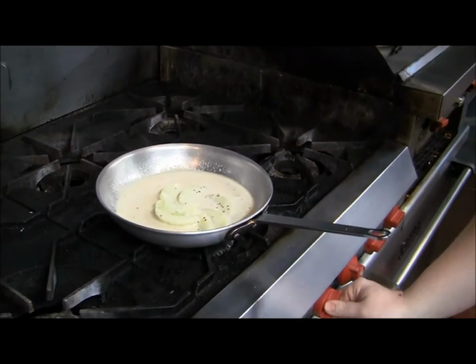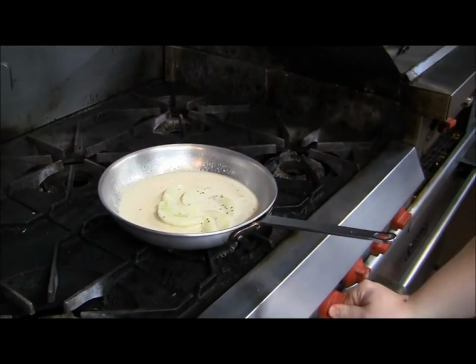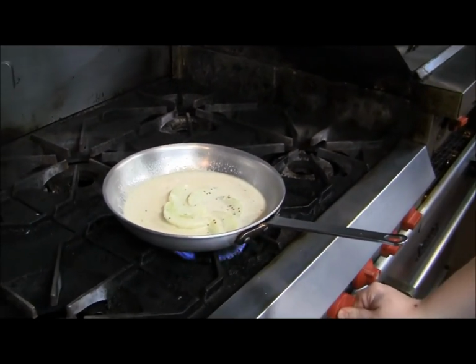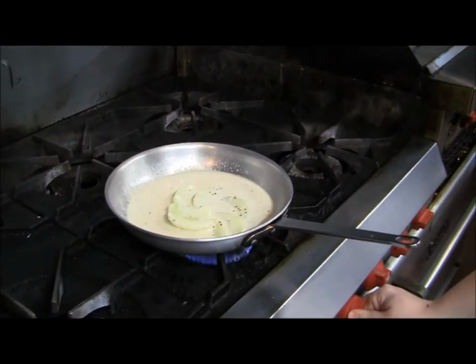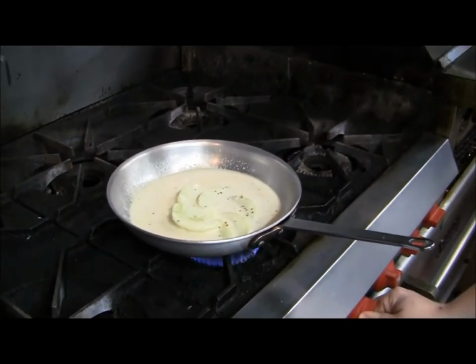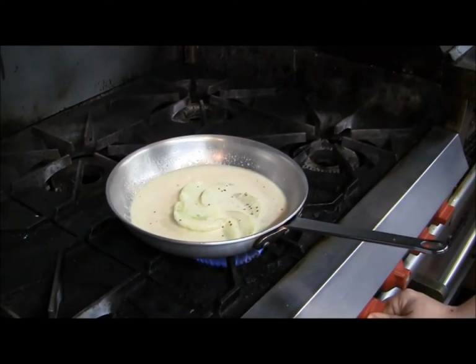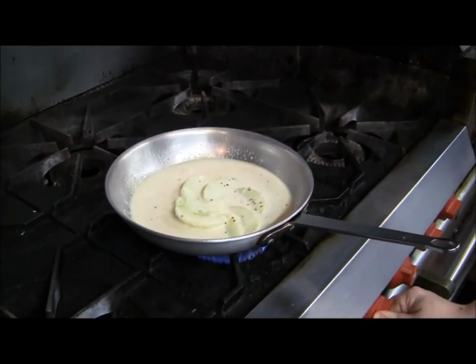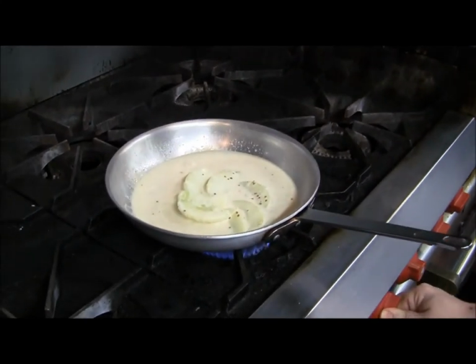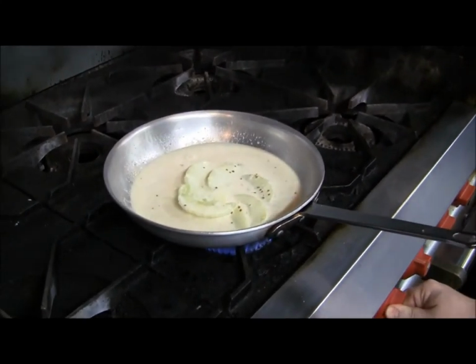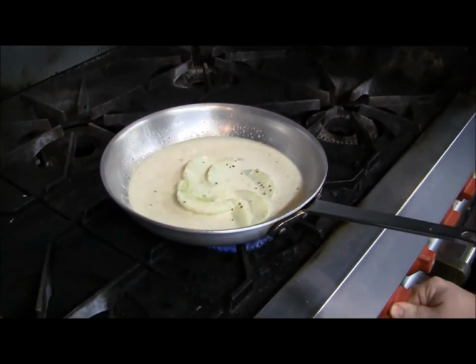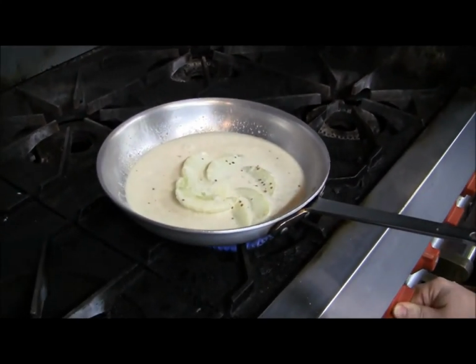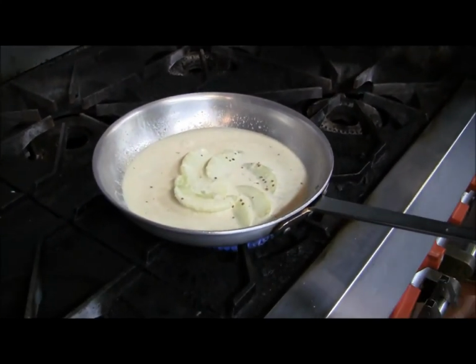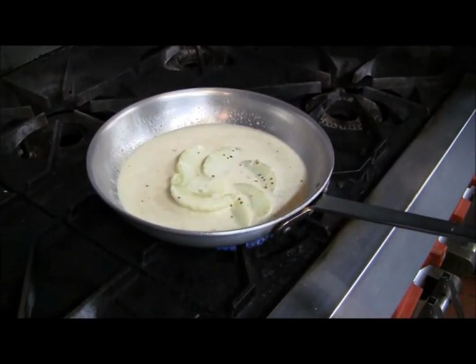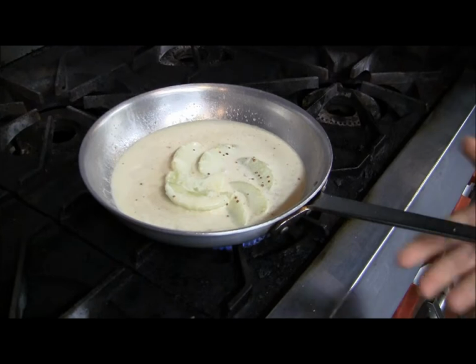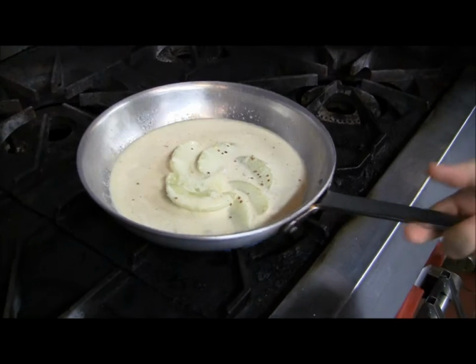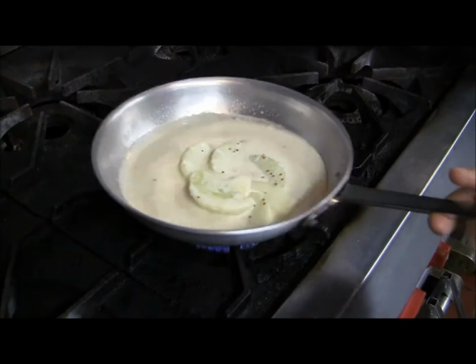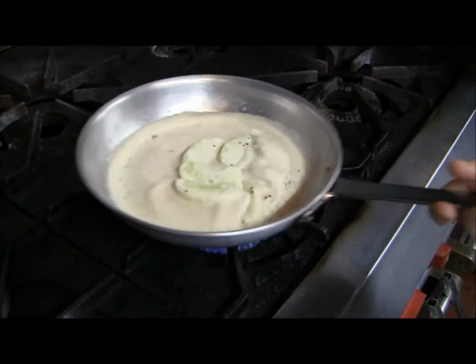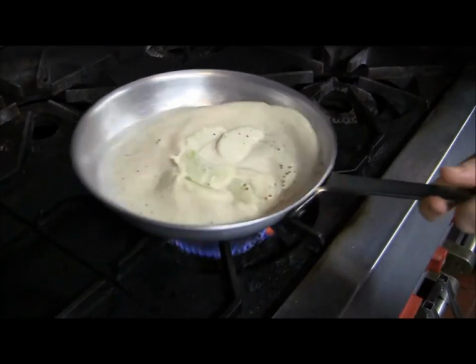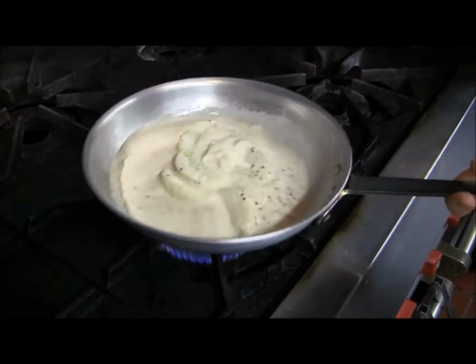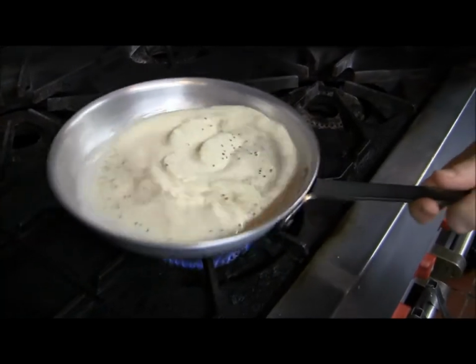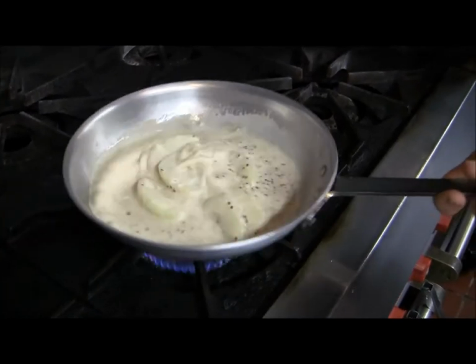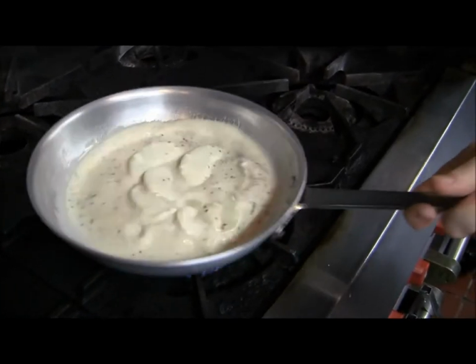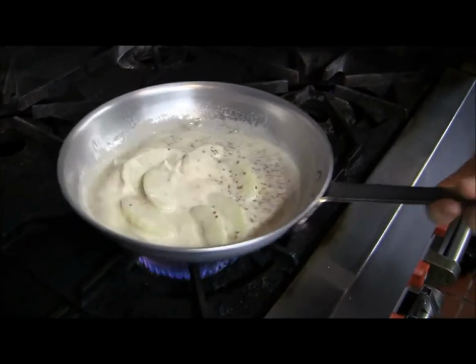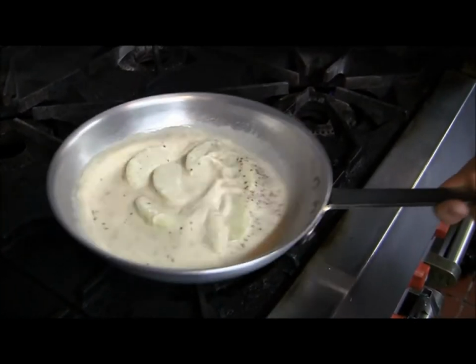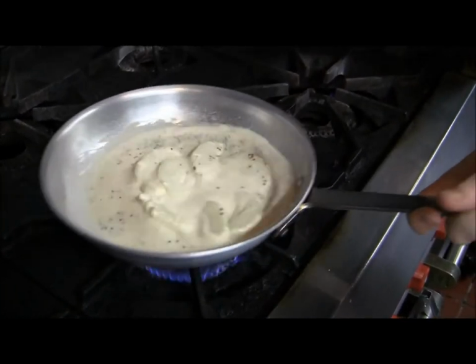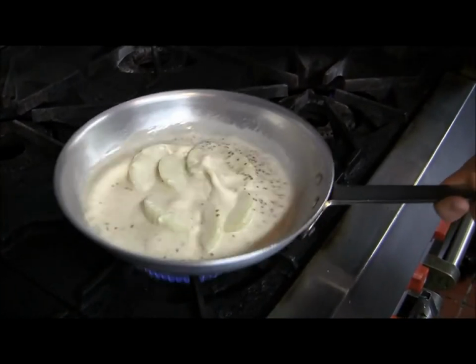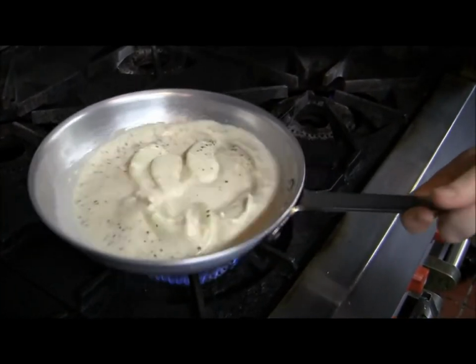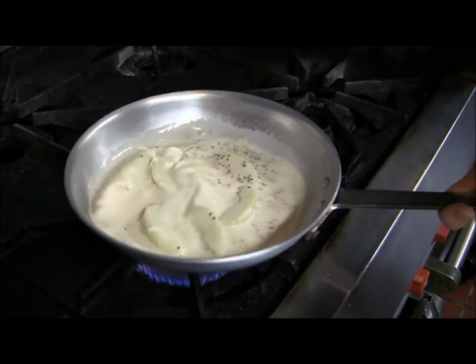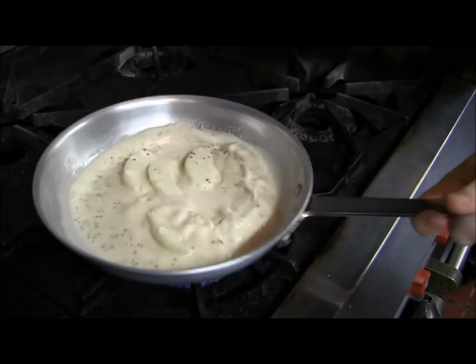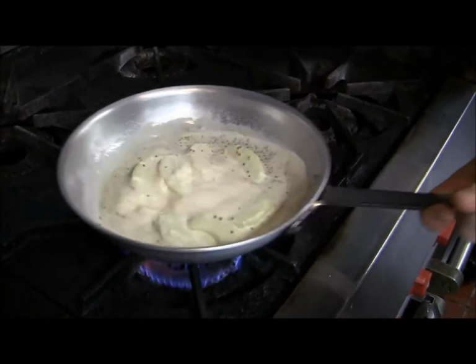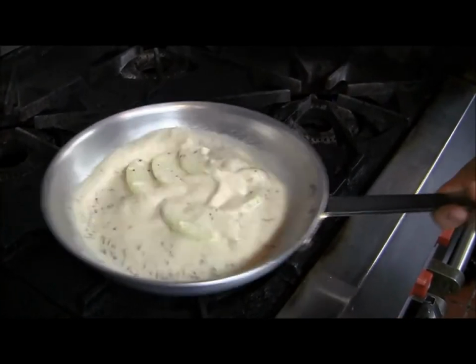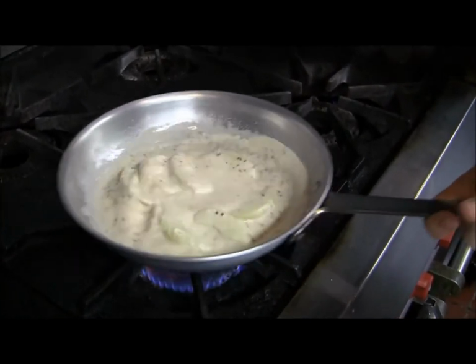And then as your pork chops are baking, you just allow your sauce to reduce.